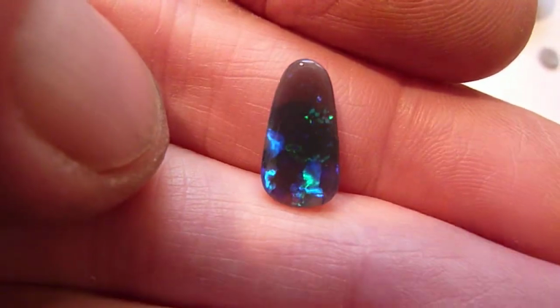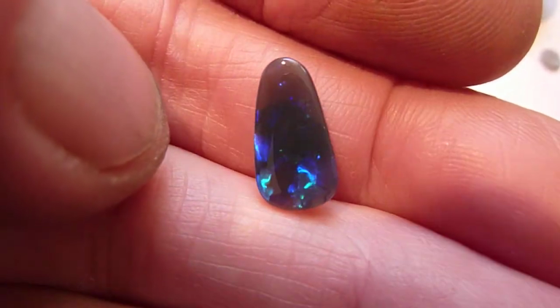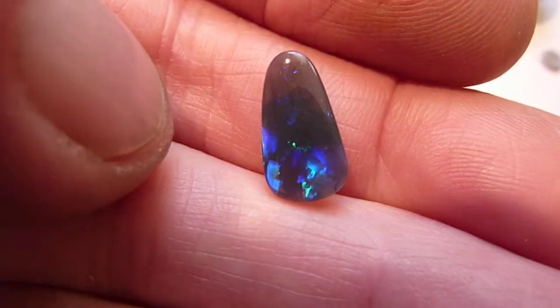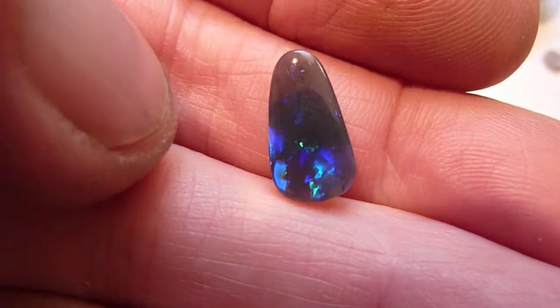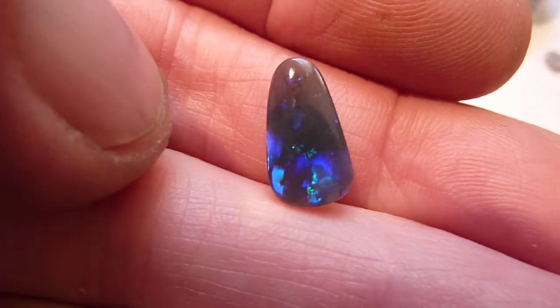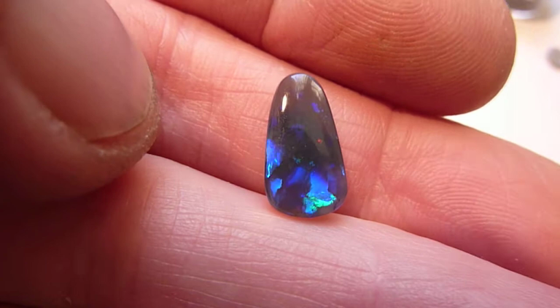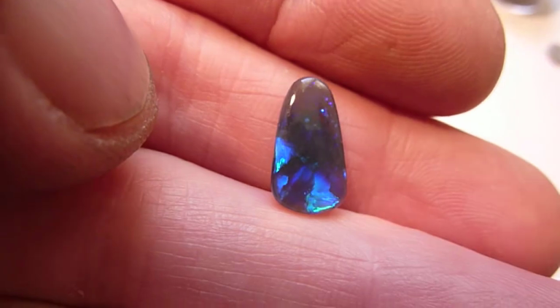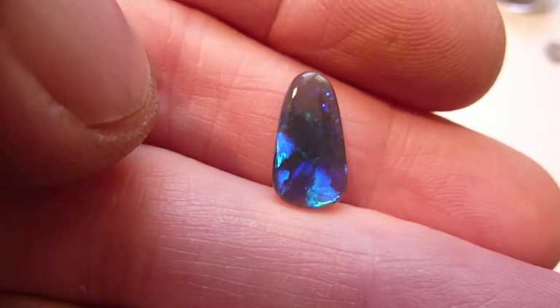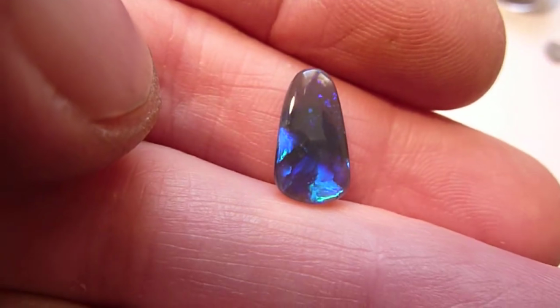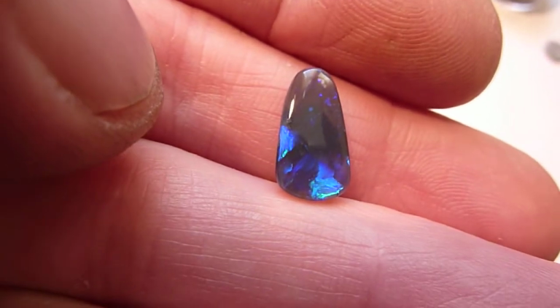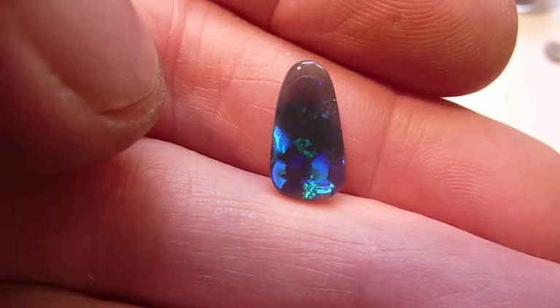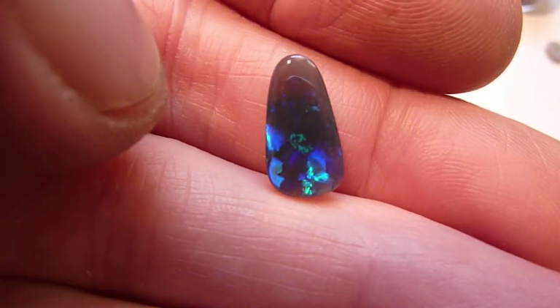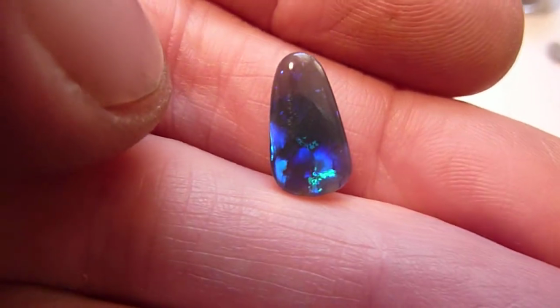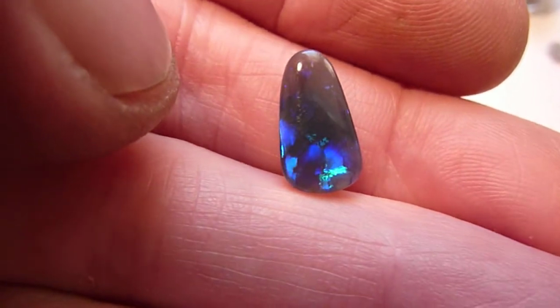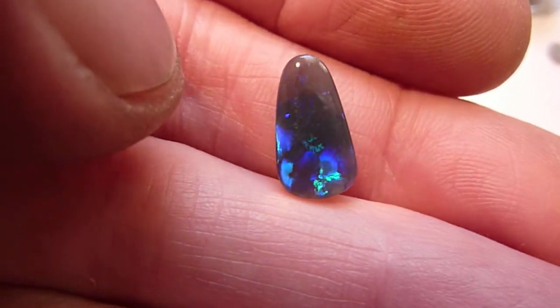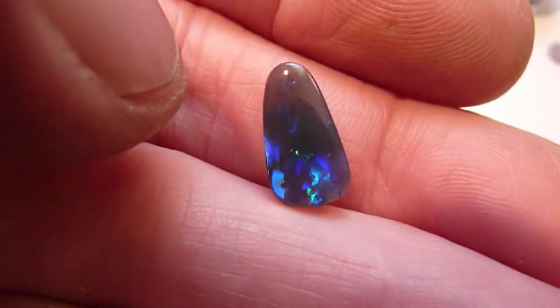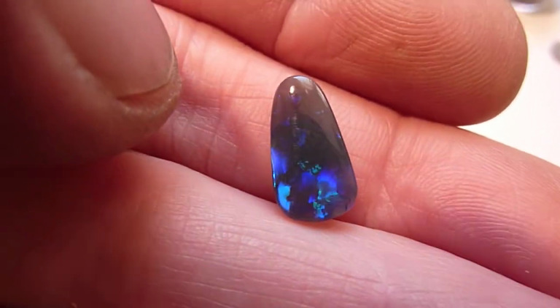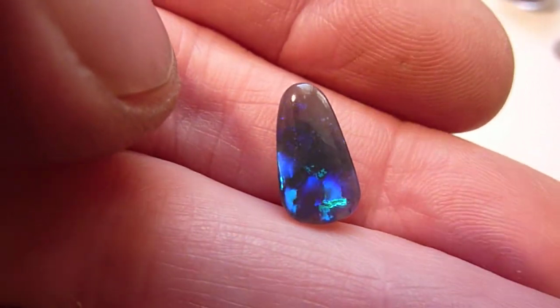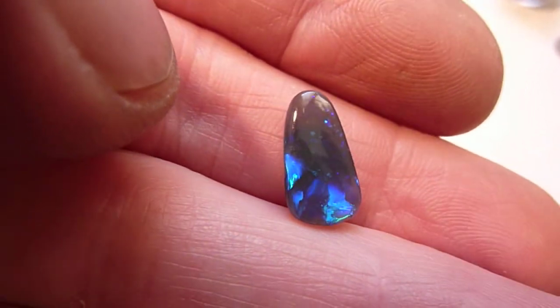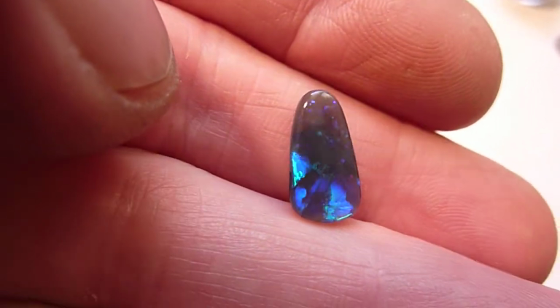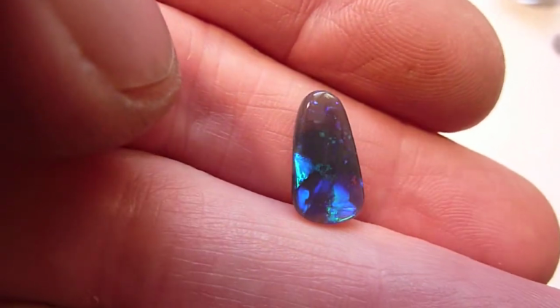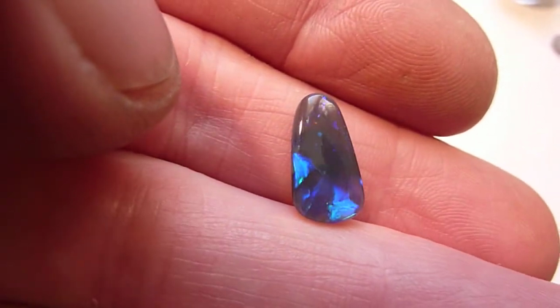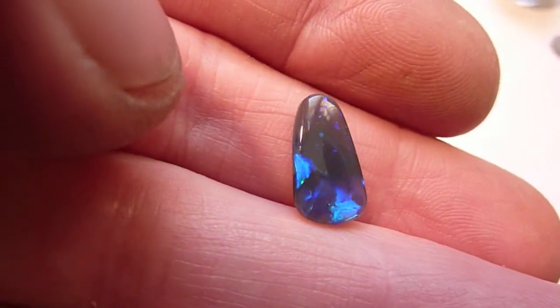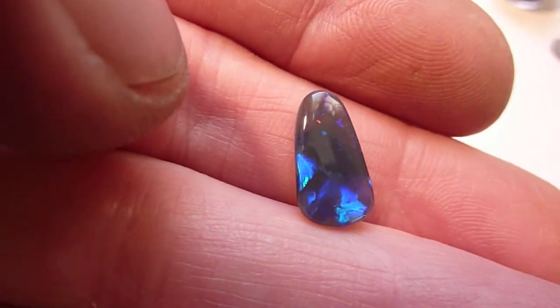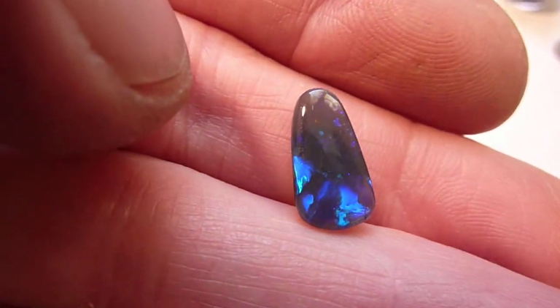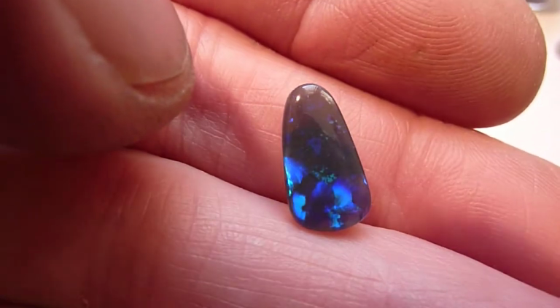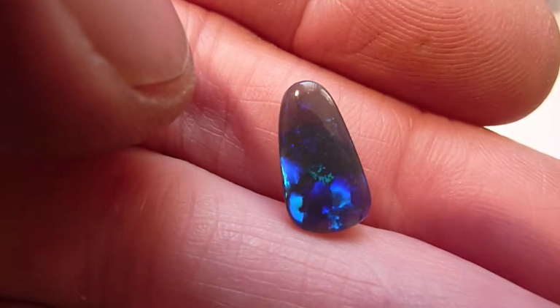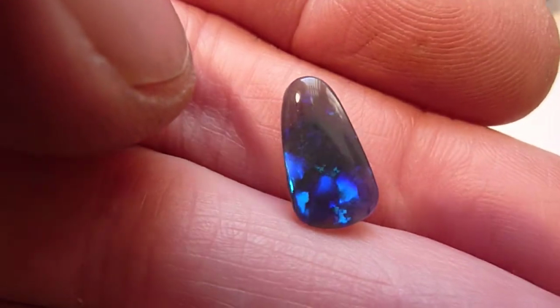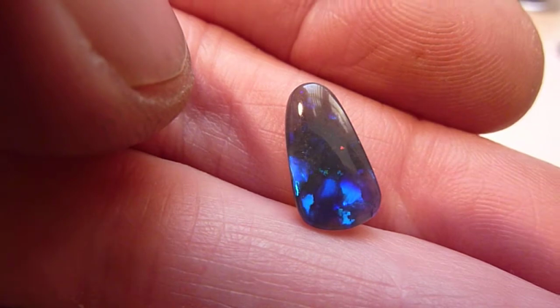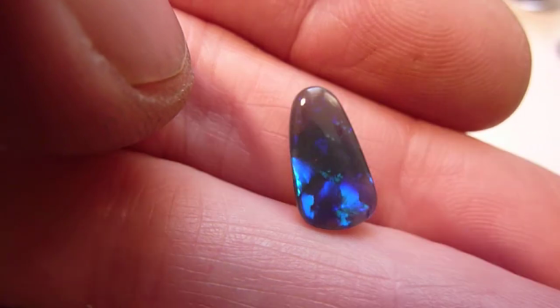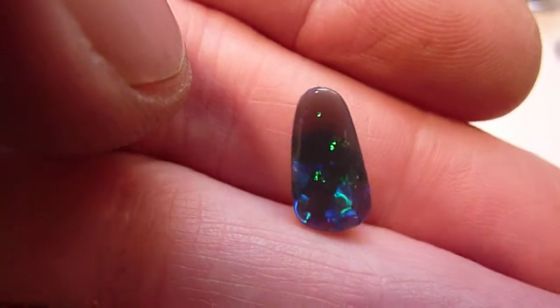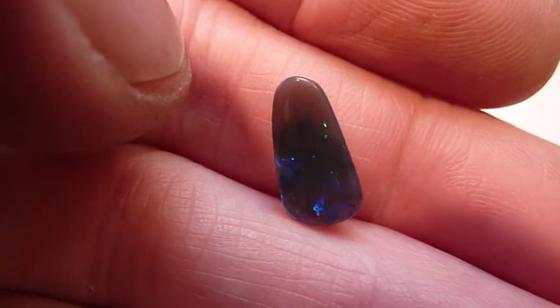Really beautiful stone — would make a stunning pendant or even a ring. Super stone.